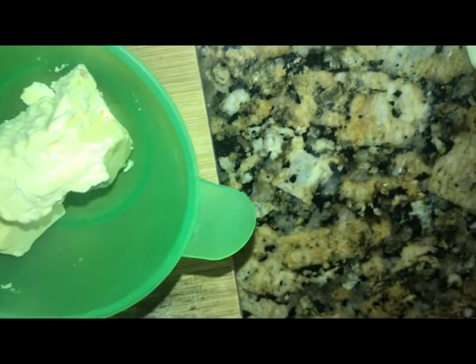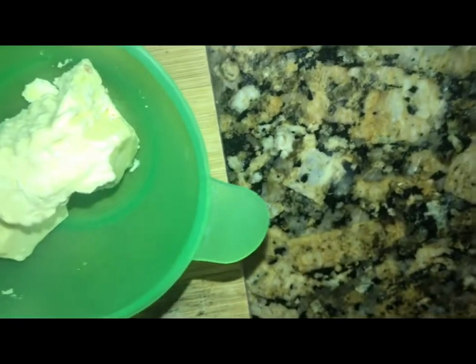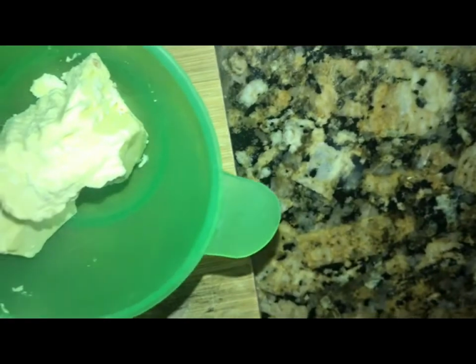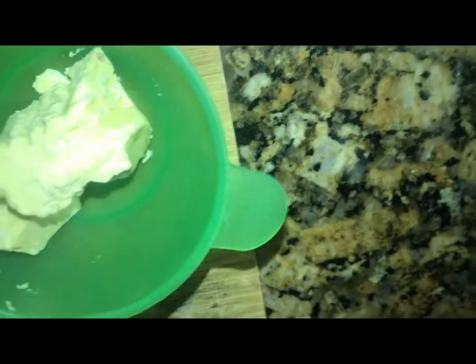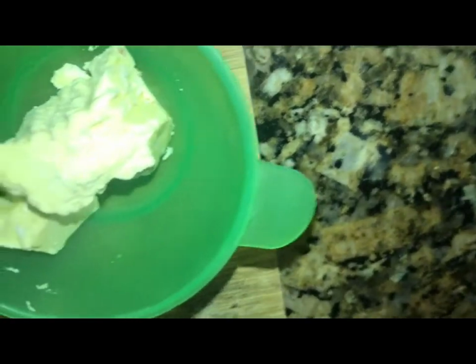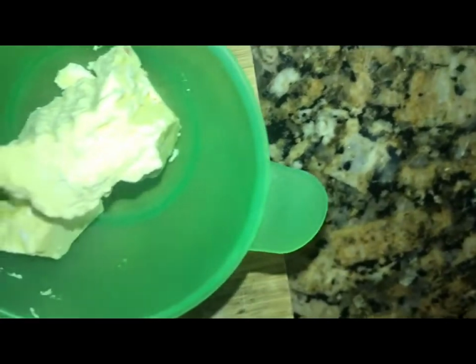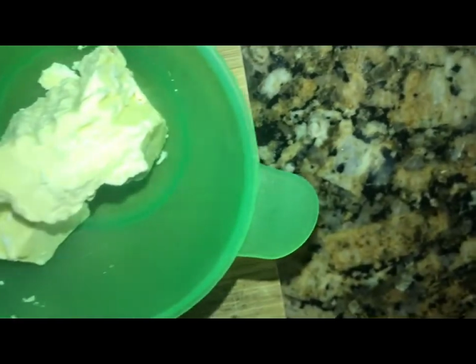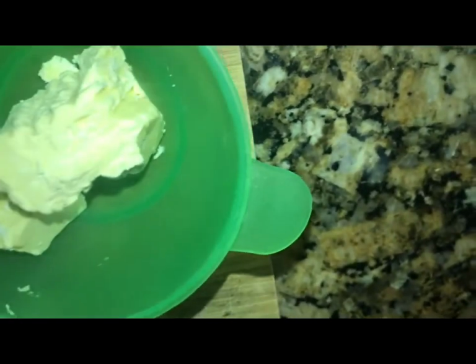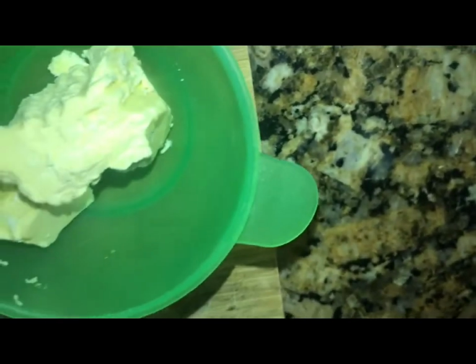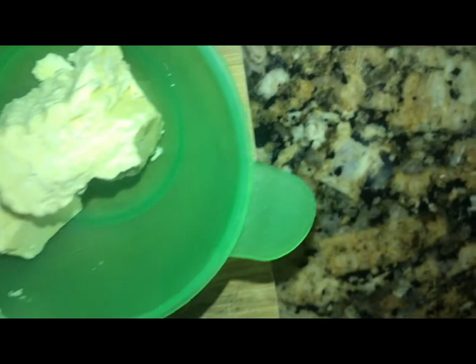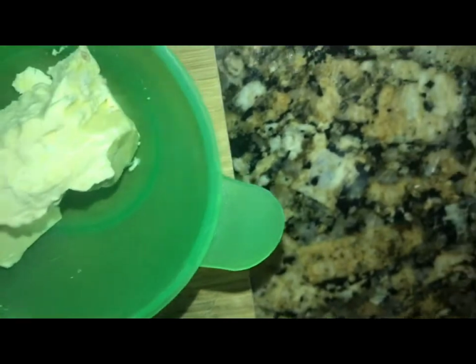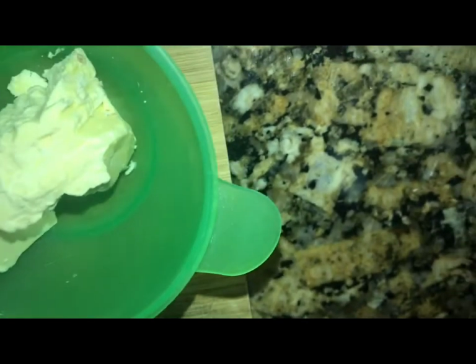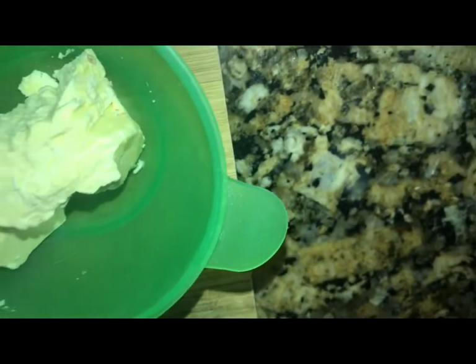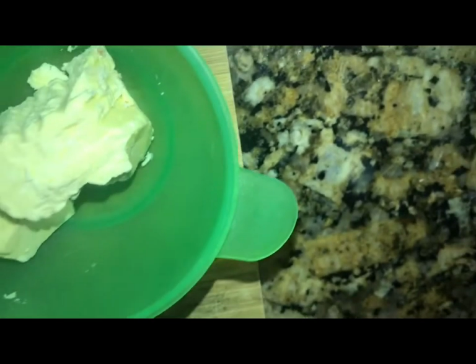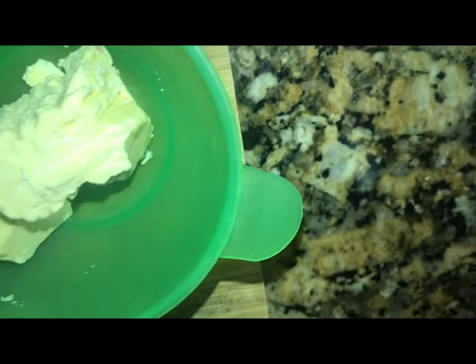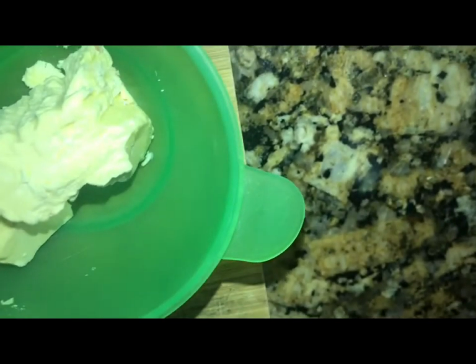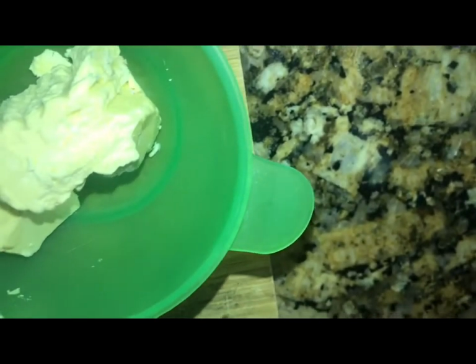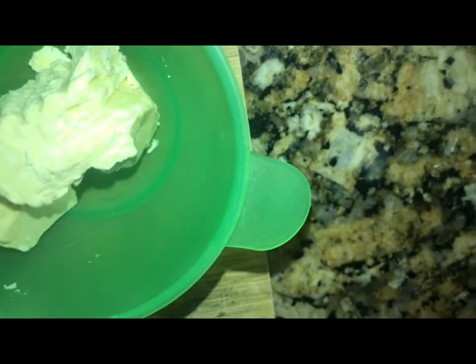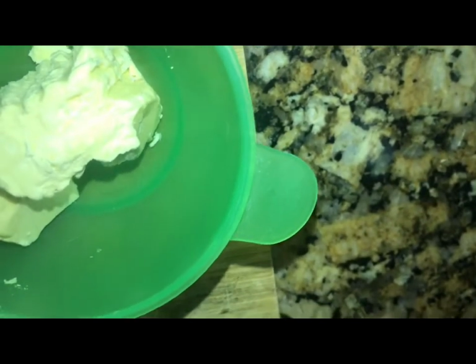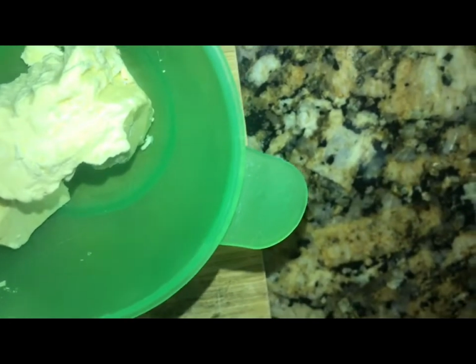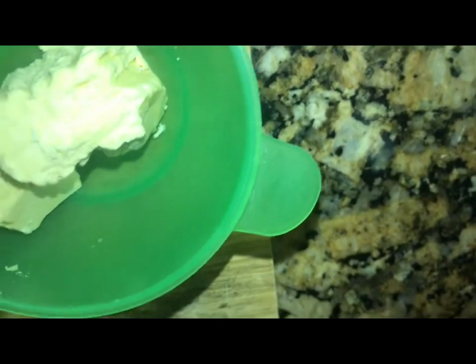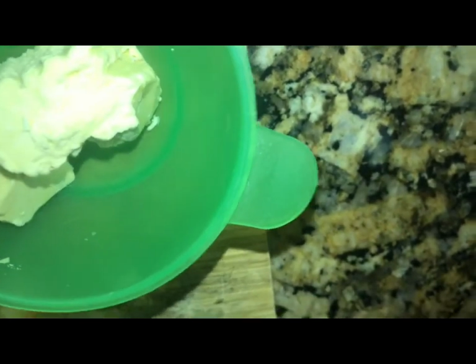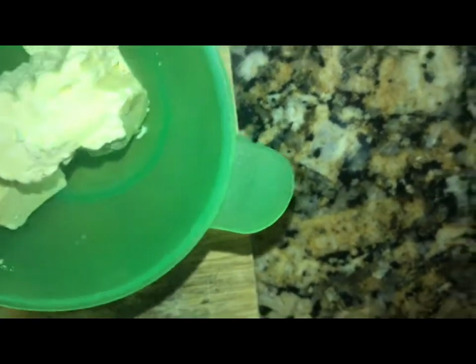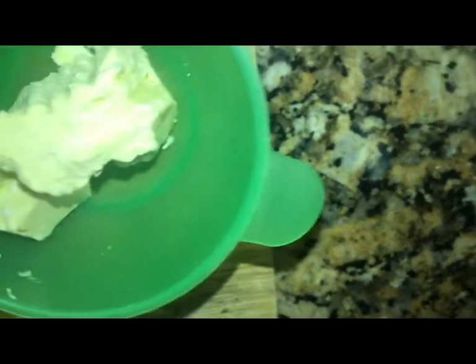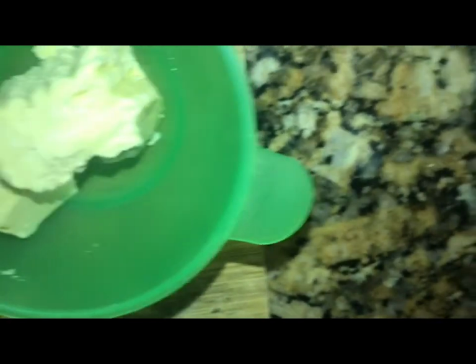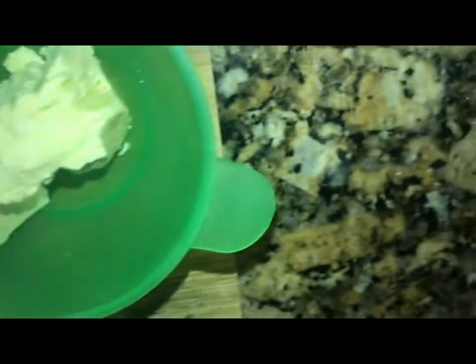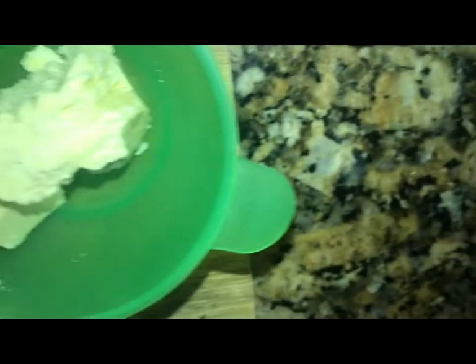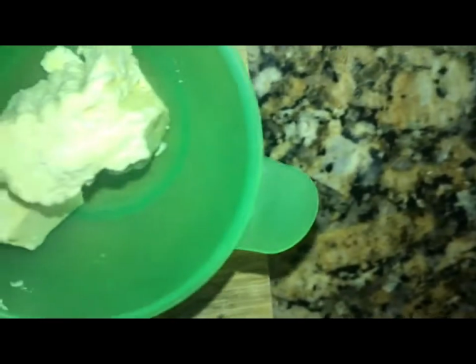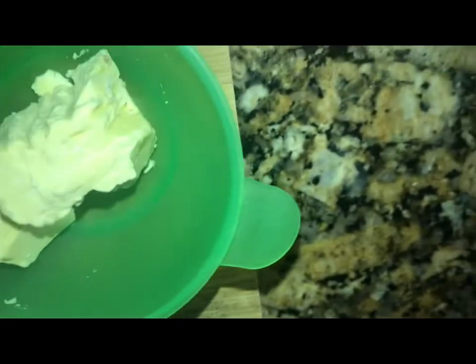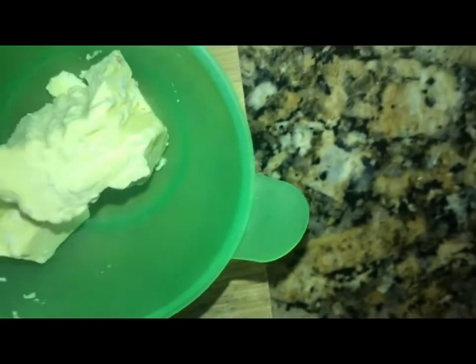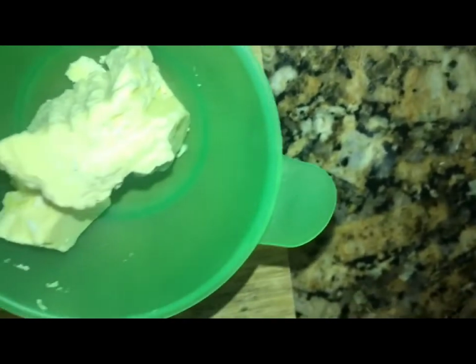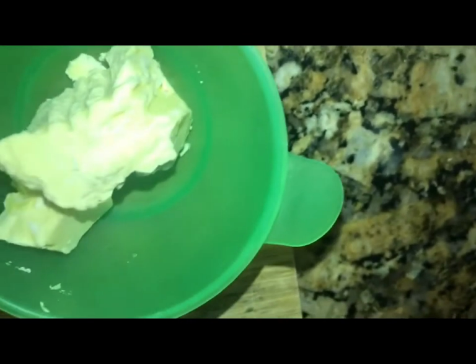We're going to use the butter and put it in the microwave for about 10 to 15 seconds. We just want the butter to melt a little bit.